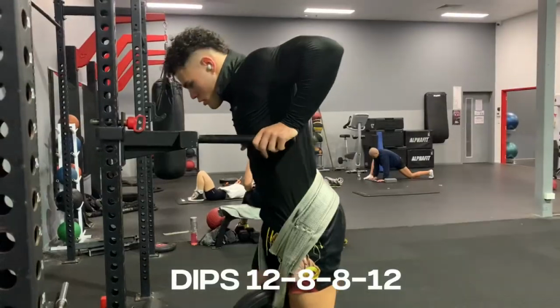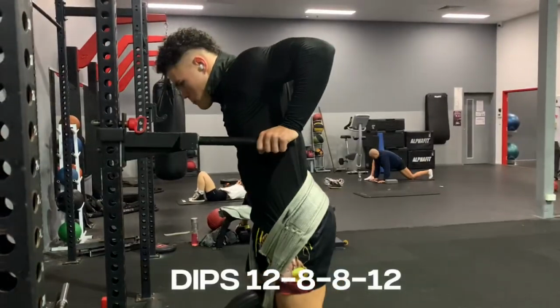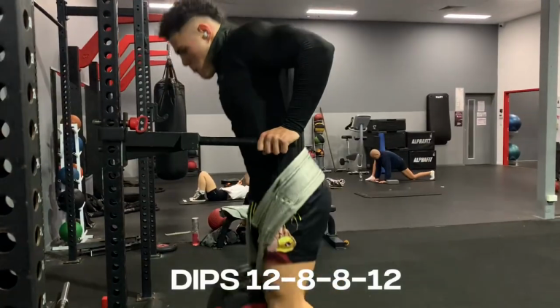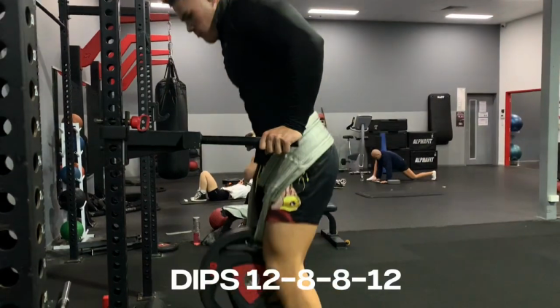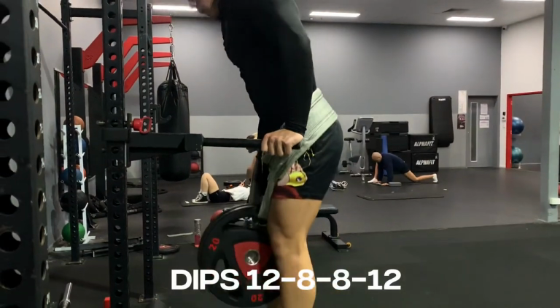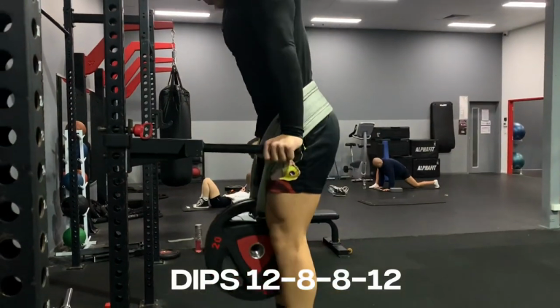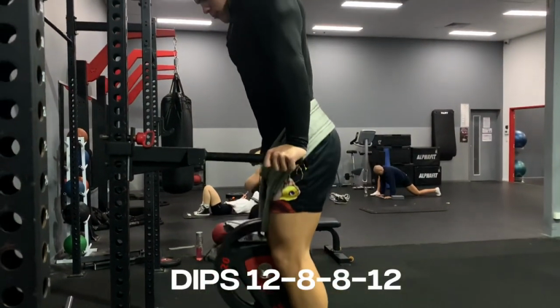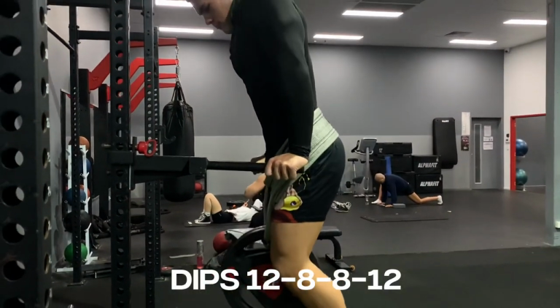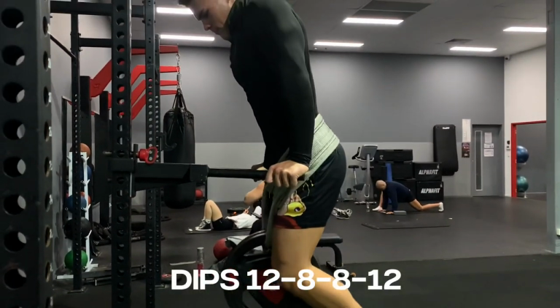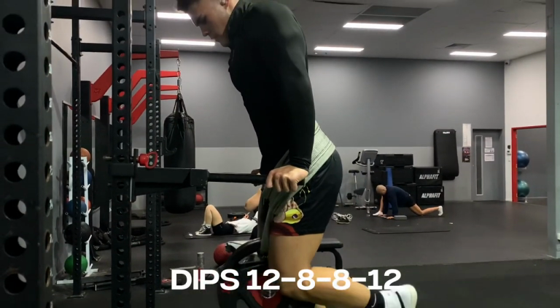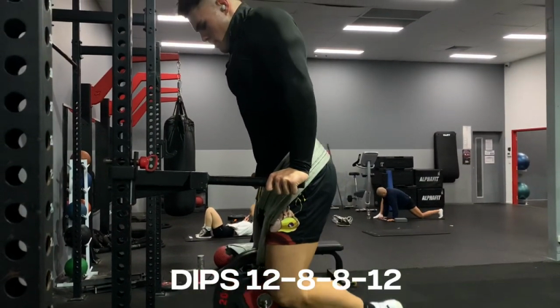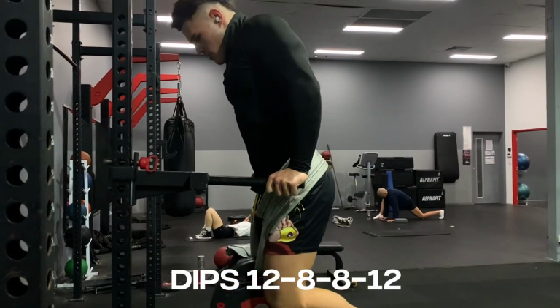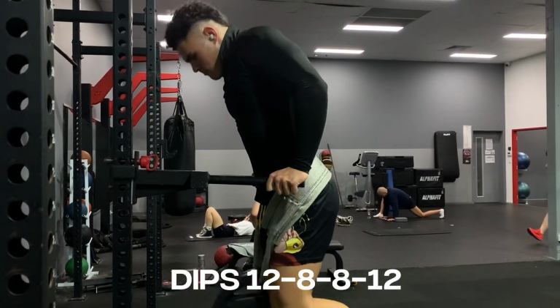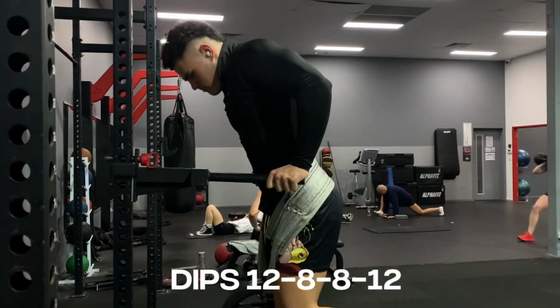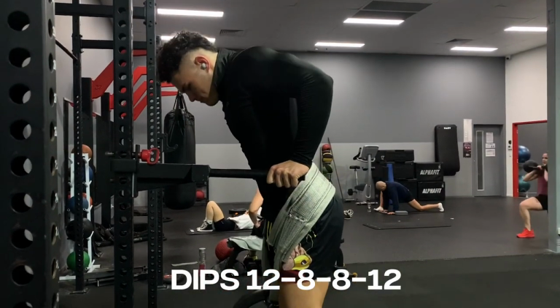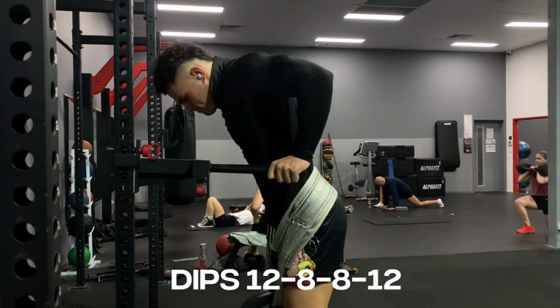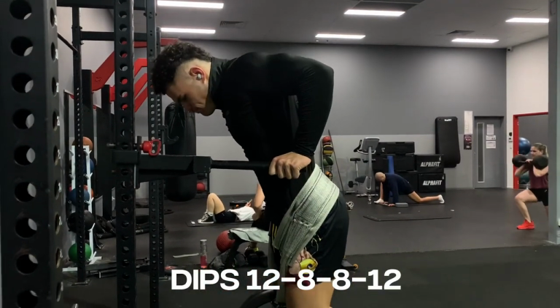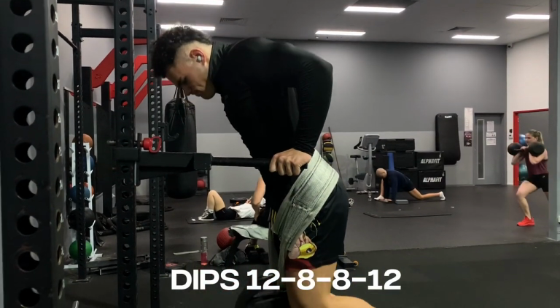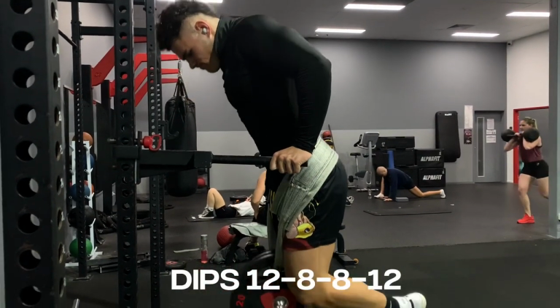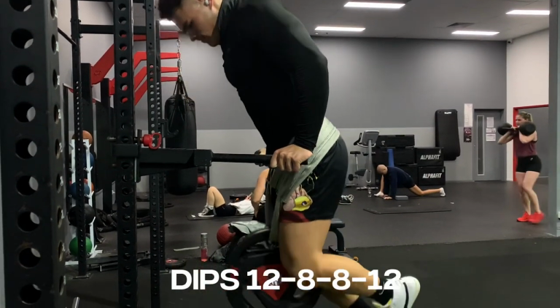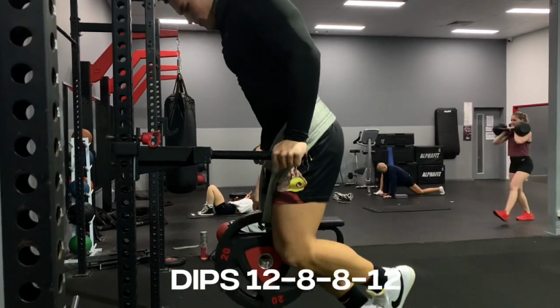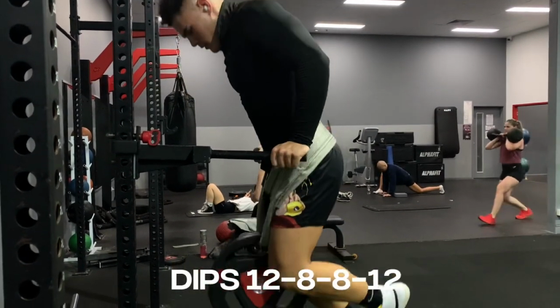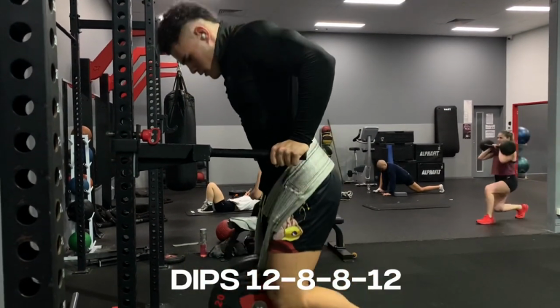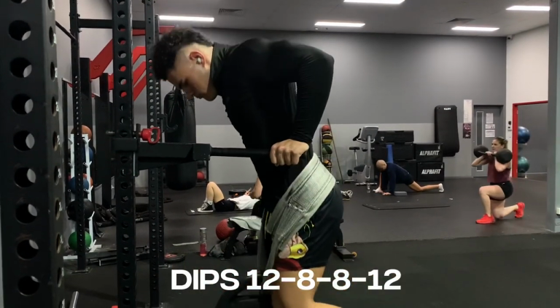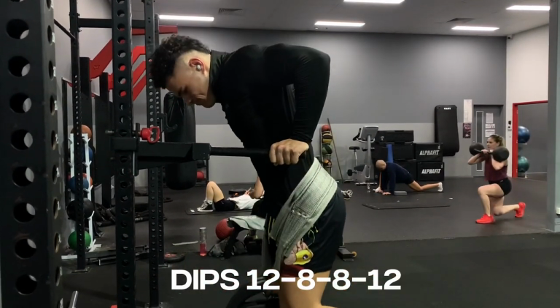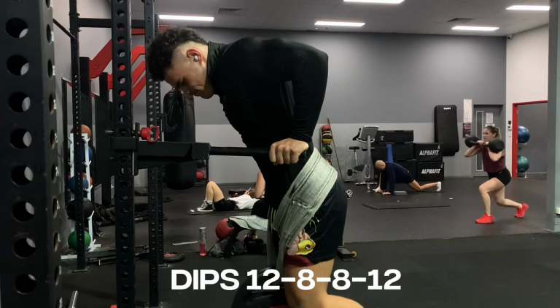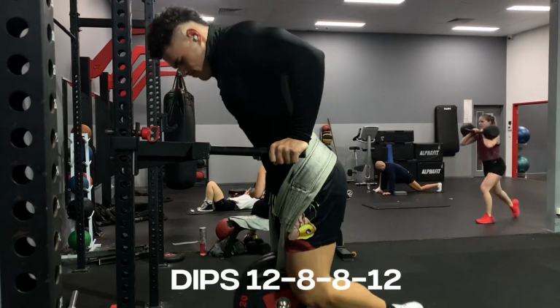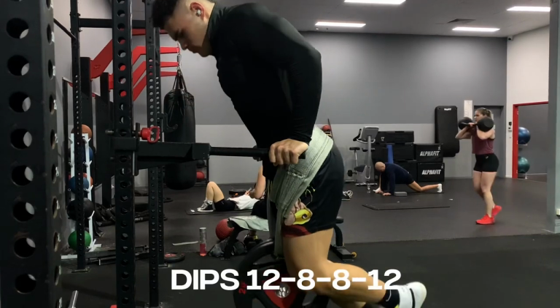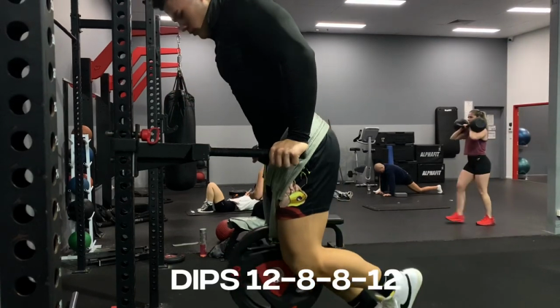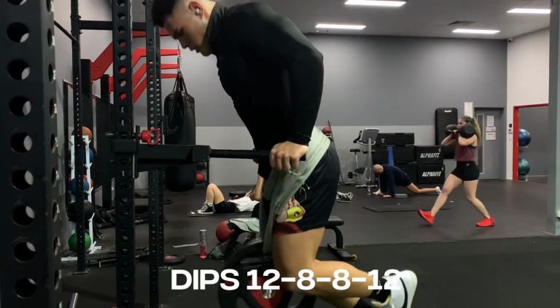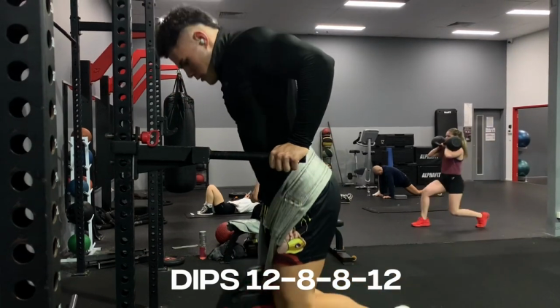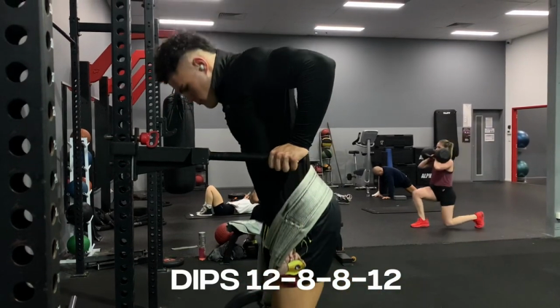For my weighted reps I added 48 kilos, so in total that's 148 kilos I'm pretty sure.